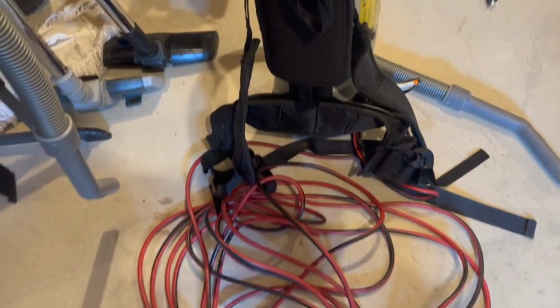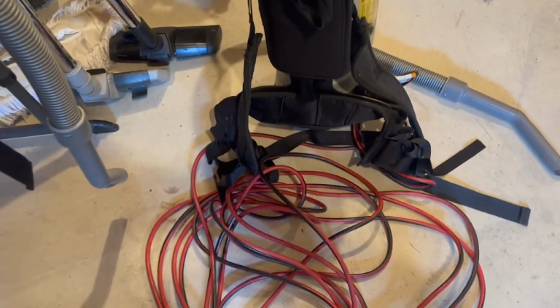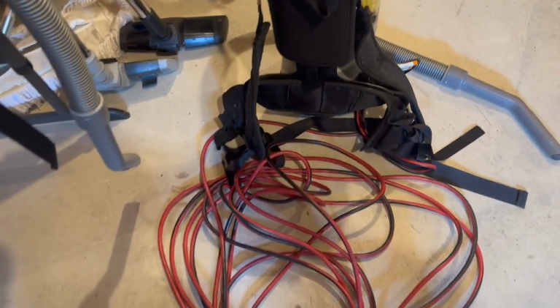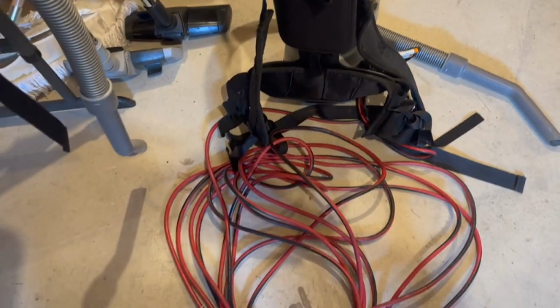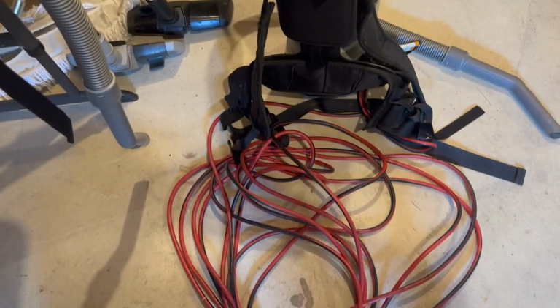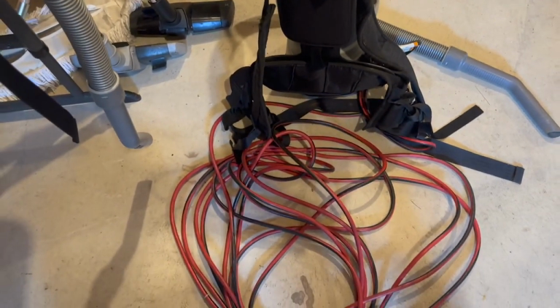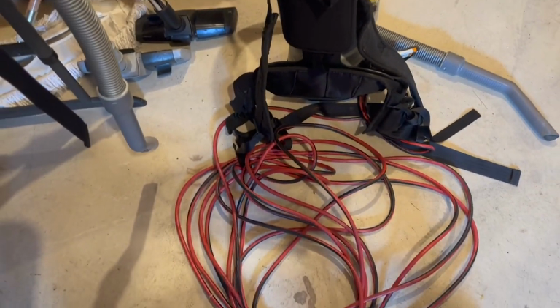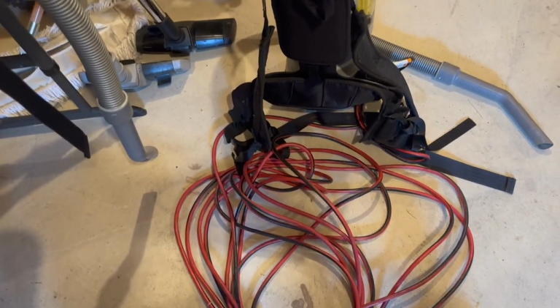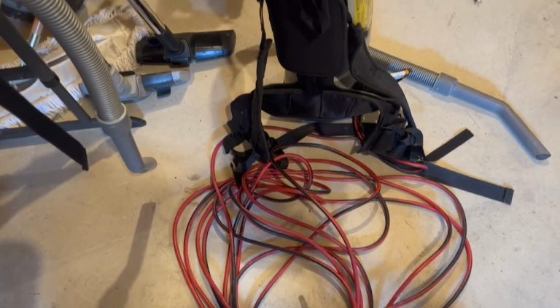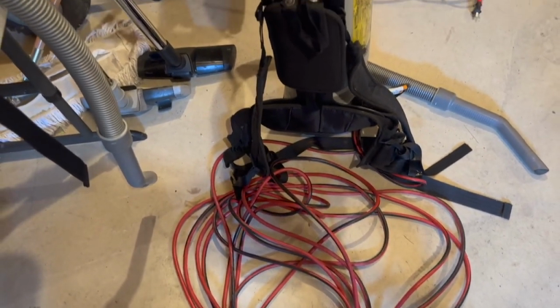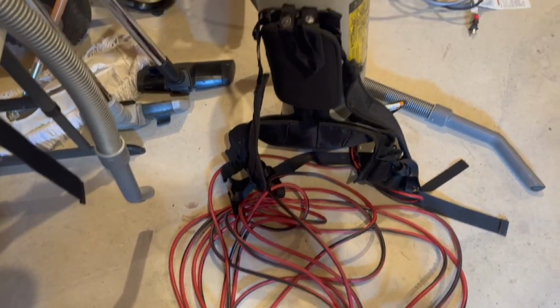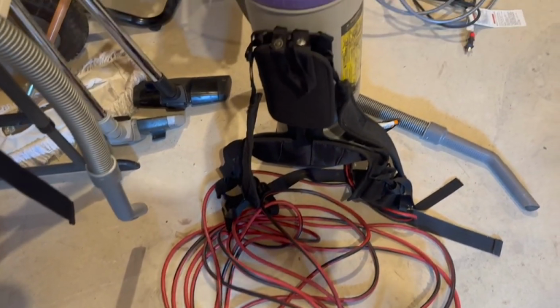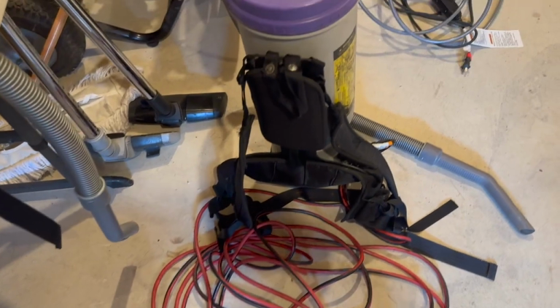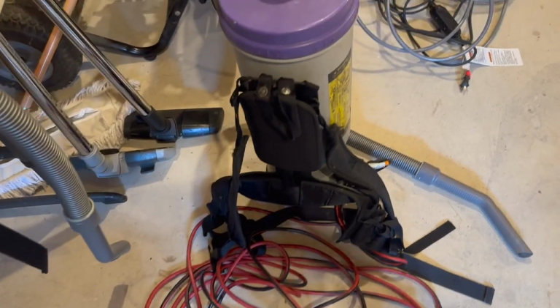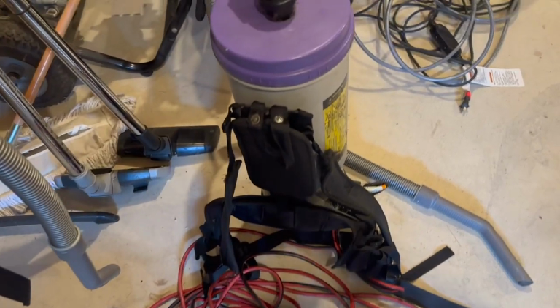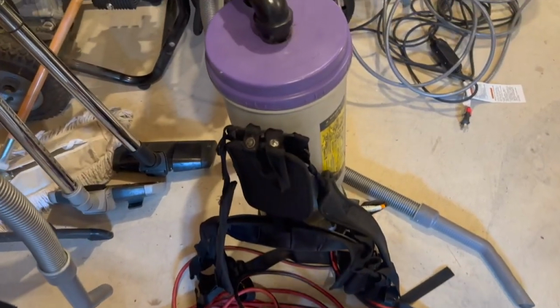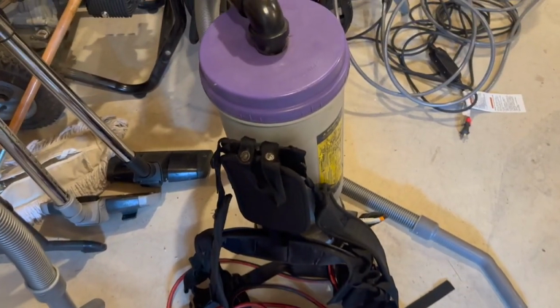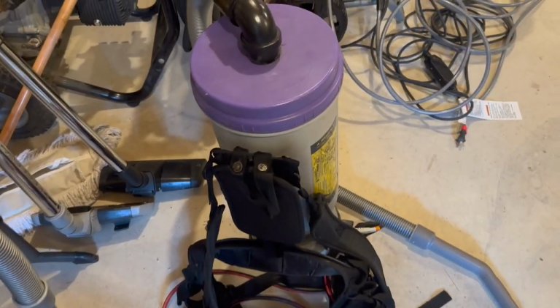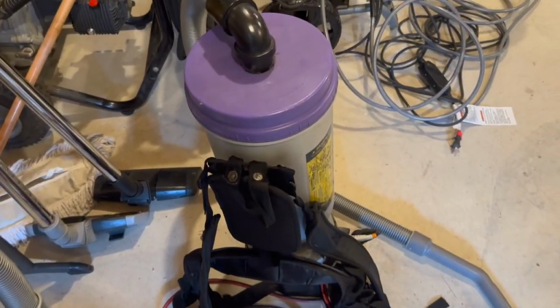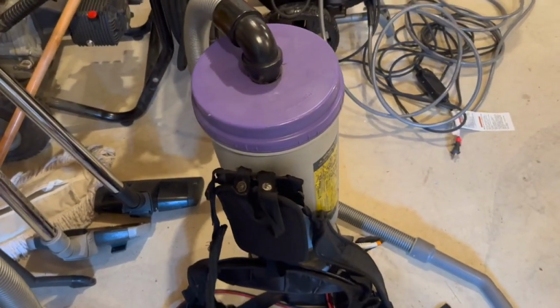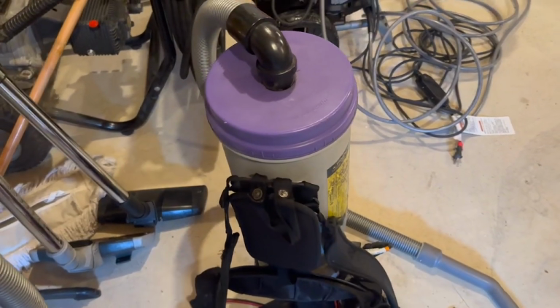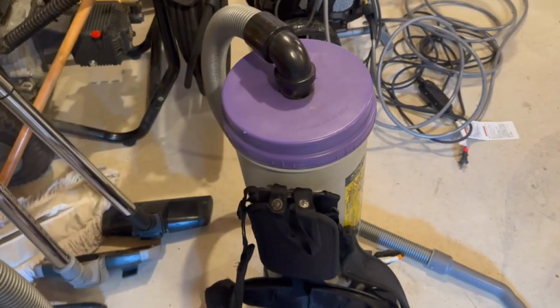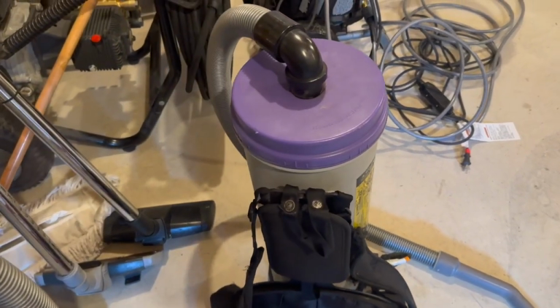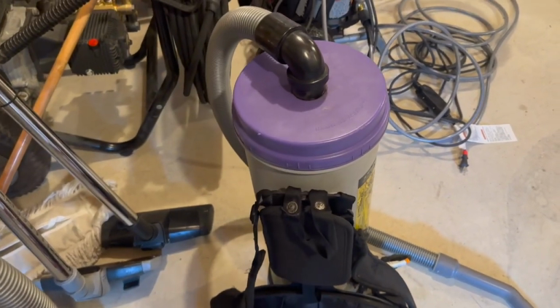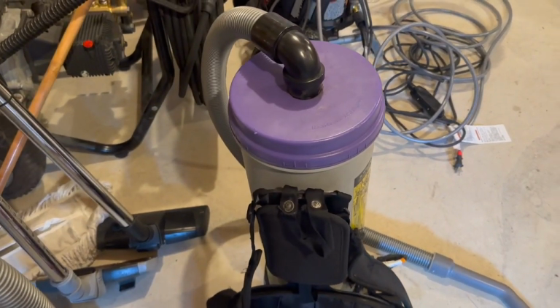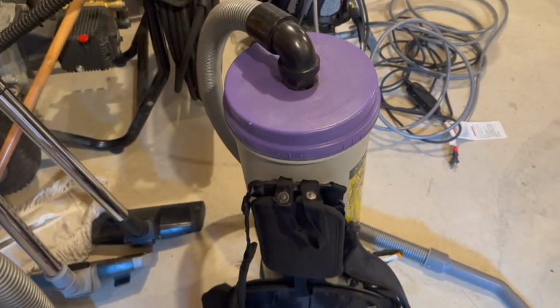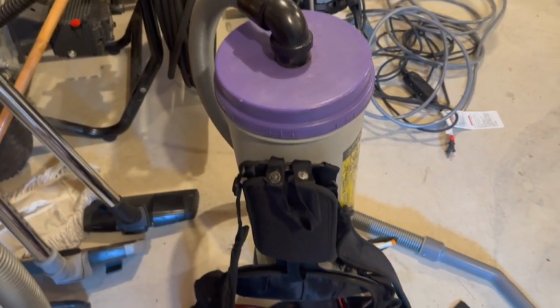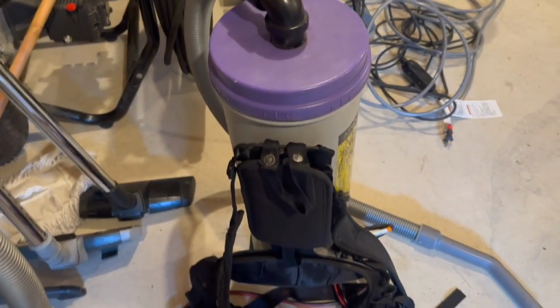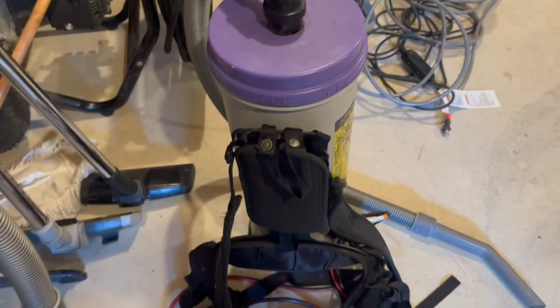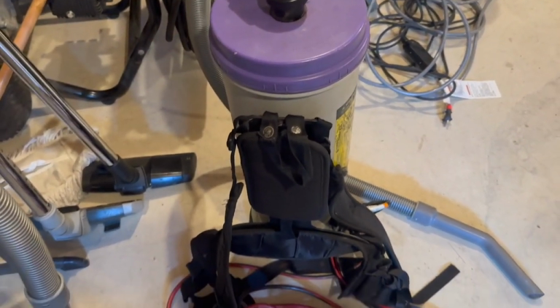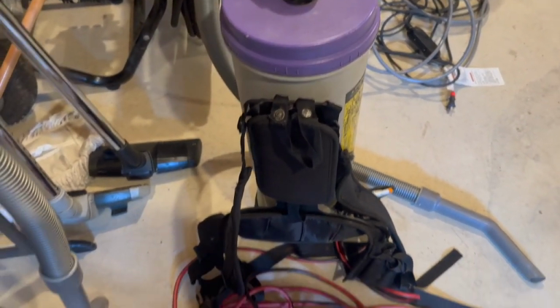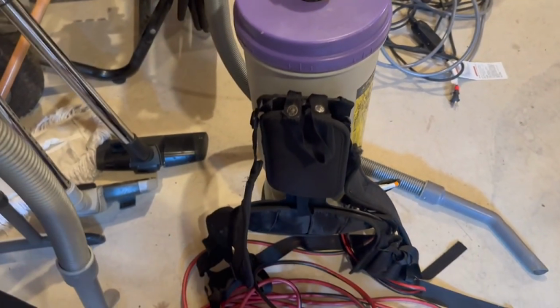The cord itself is 25 feet, so you get a pretty good distance from it, and there's lots of attachments and accessories that can be used on this for different types of applications.